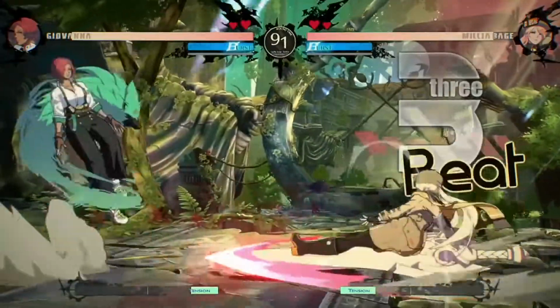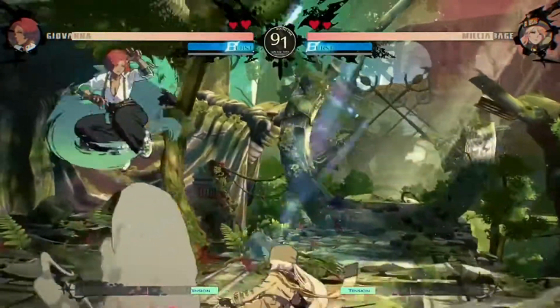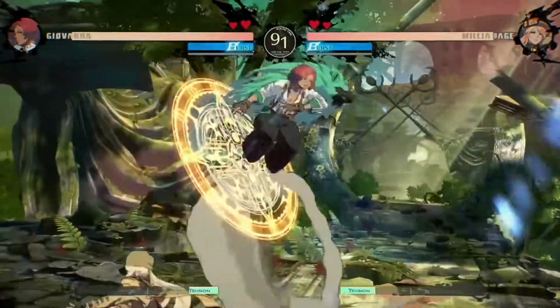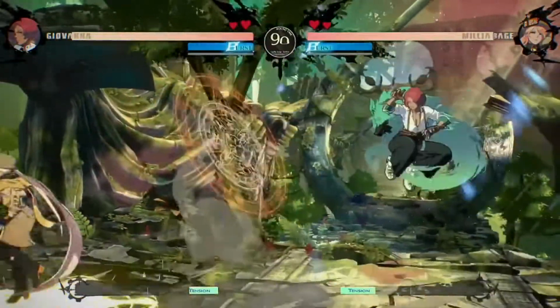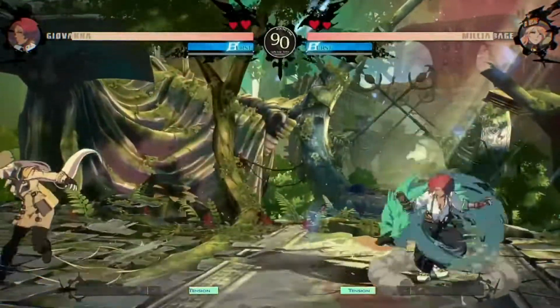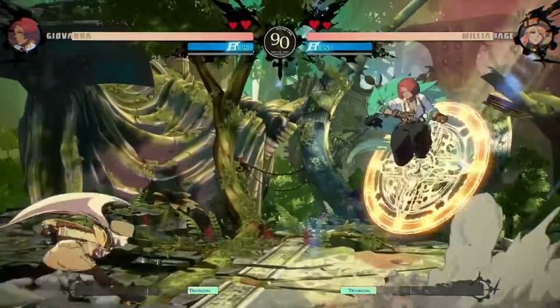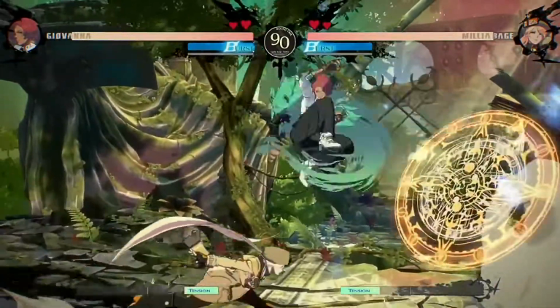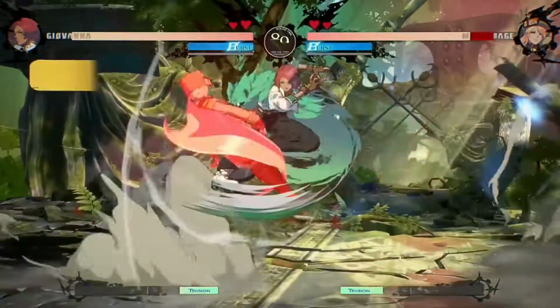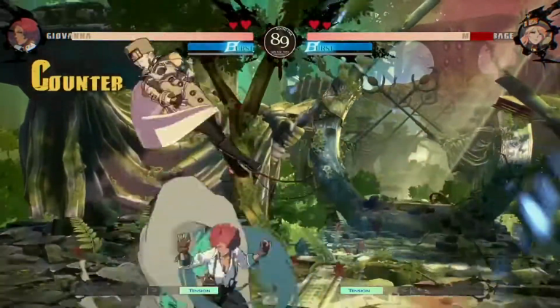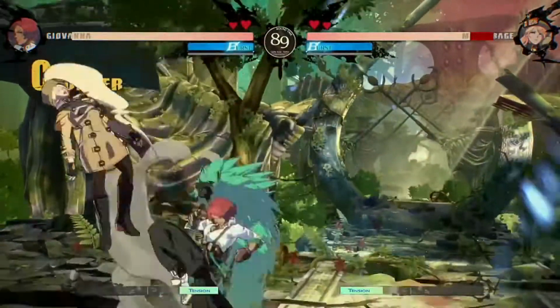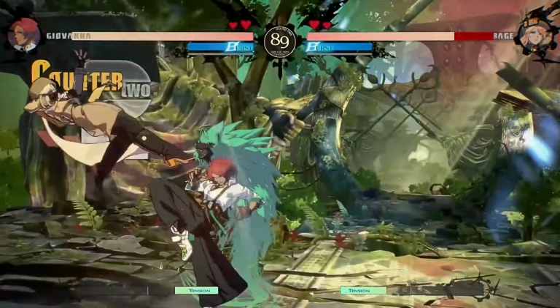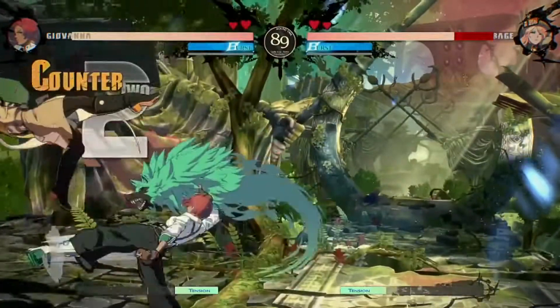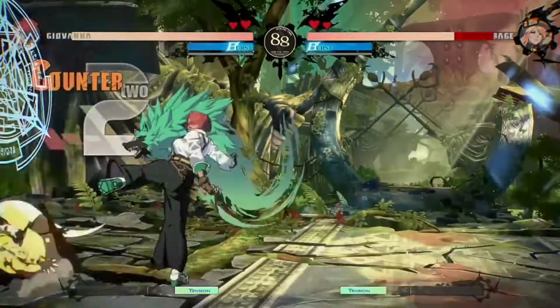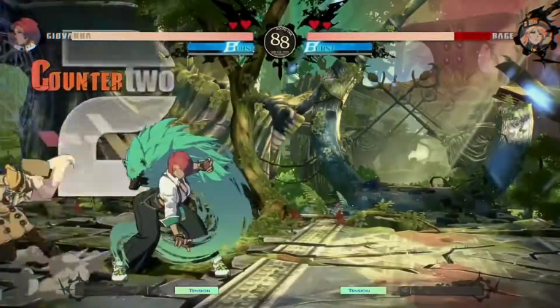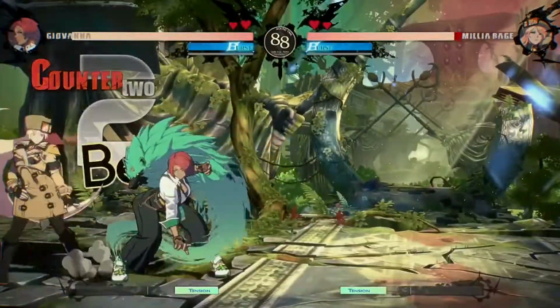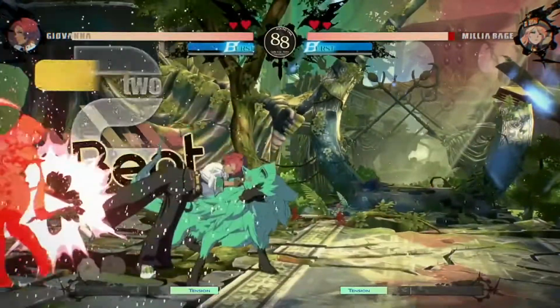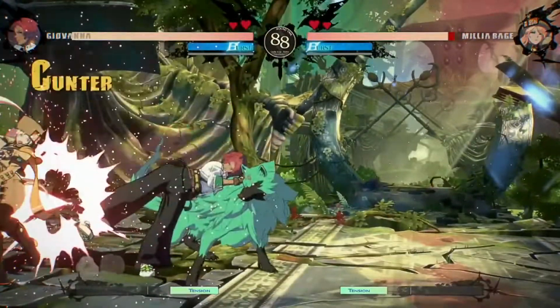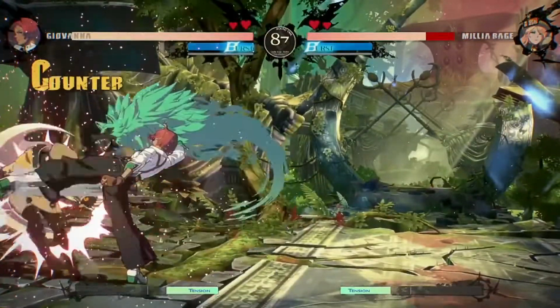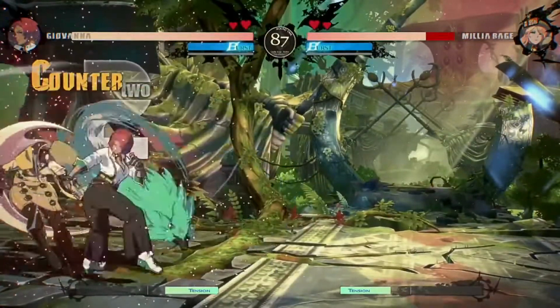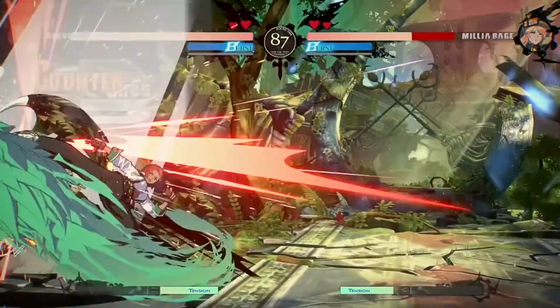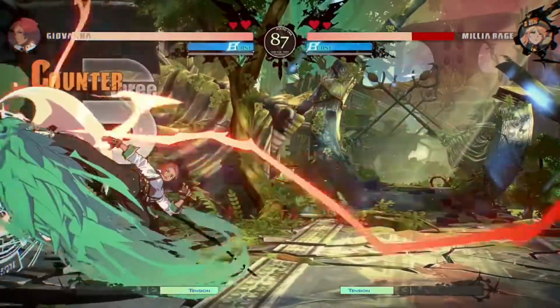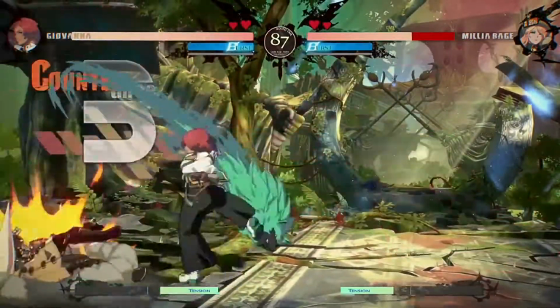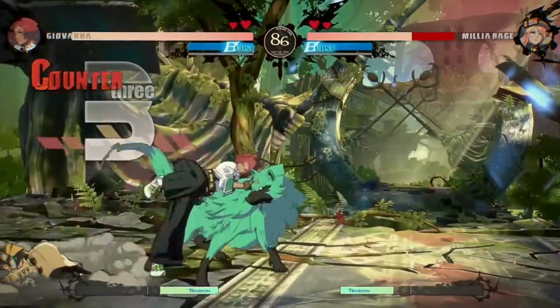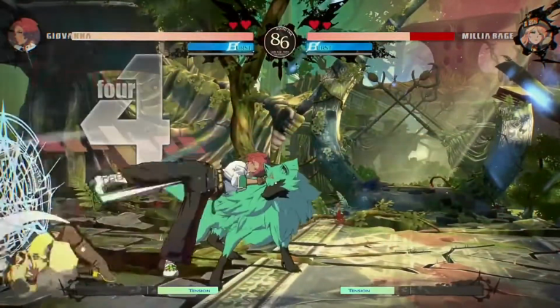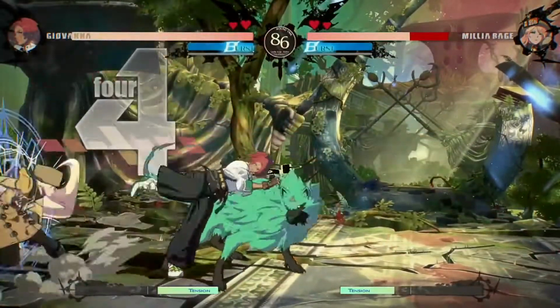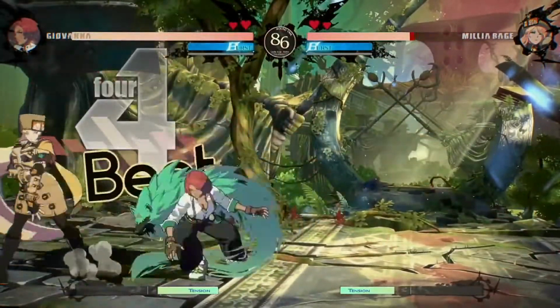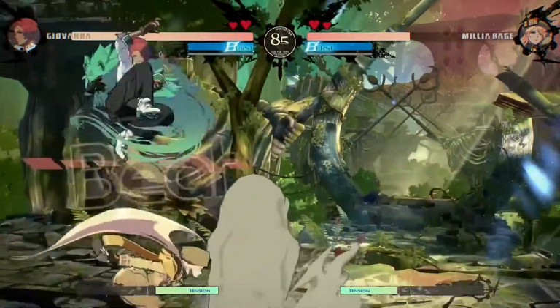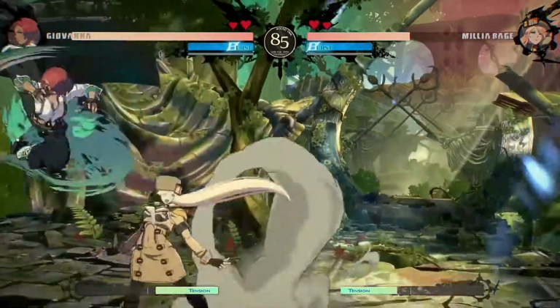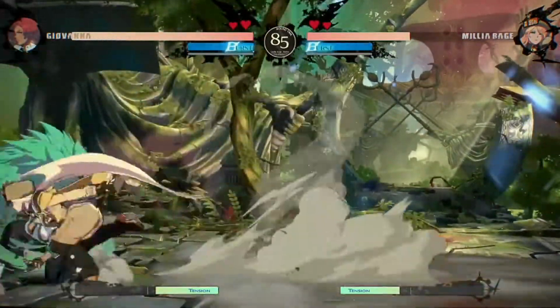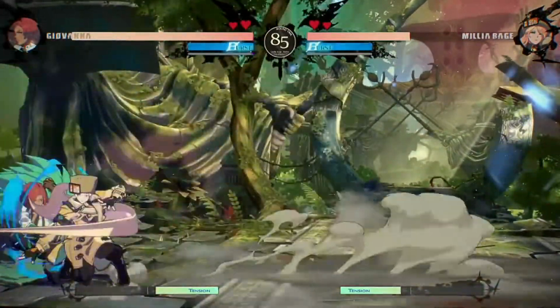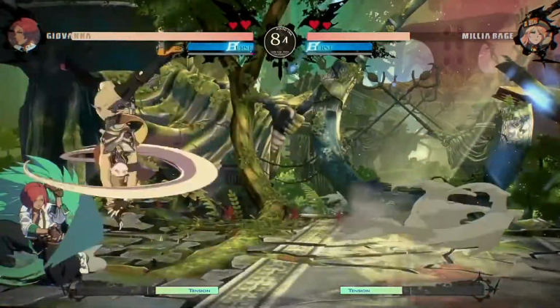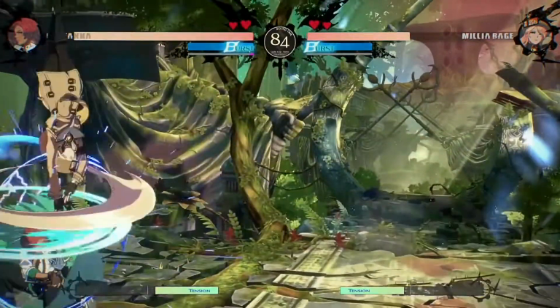Giovanna is an in-fighter who takes pride in her high-power output. Get close to the opponent and unleash a barrage of attacks before they can blink.